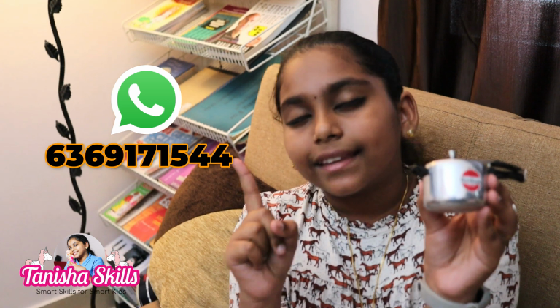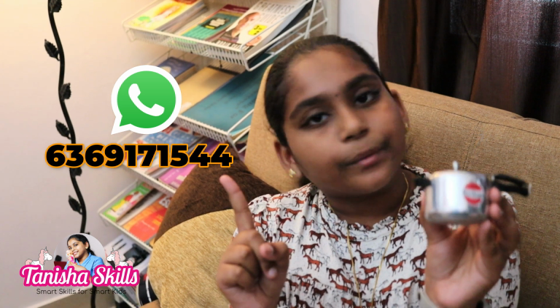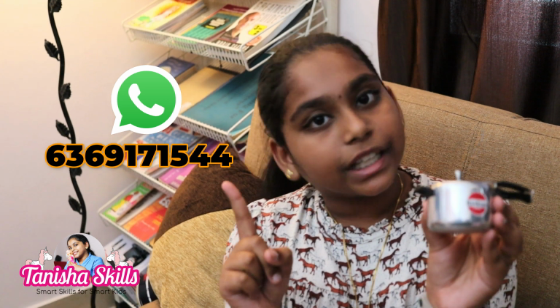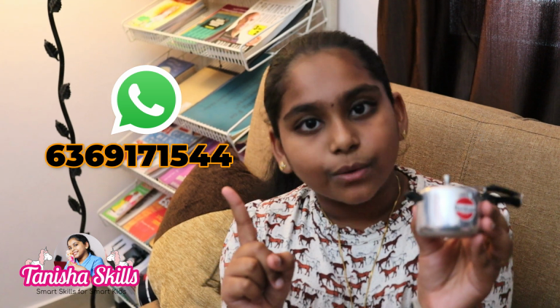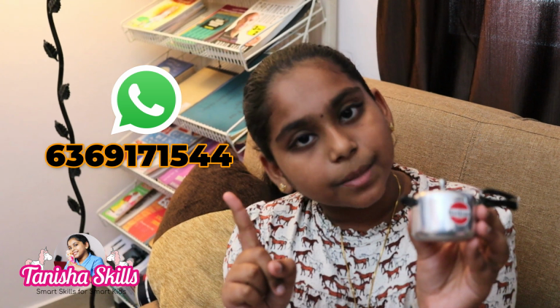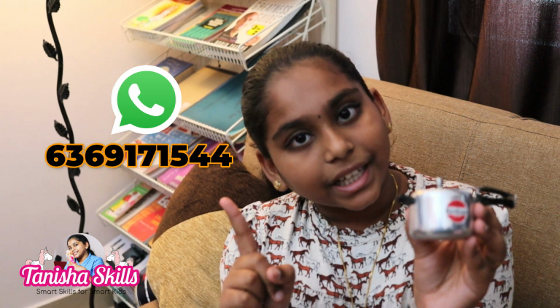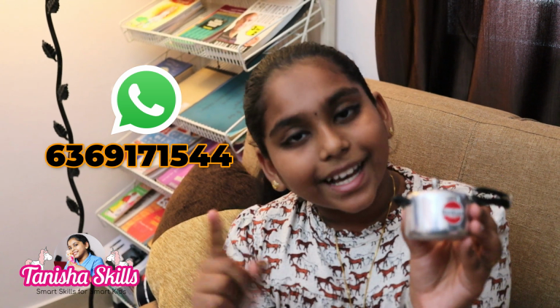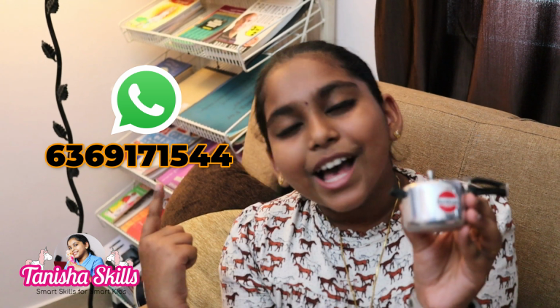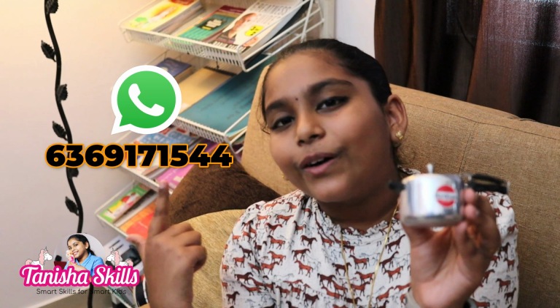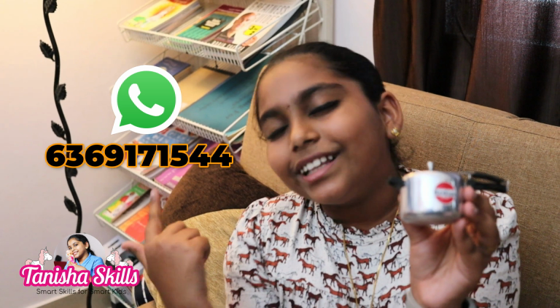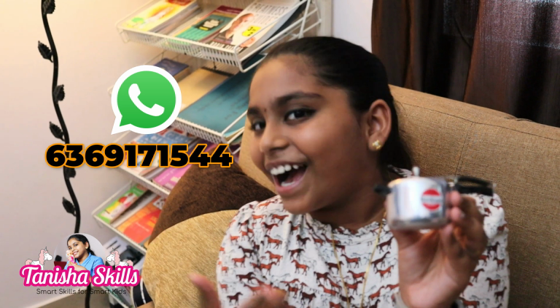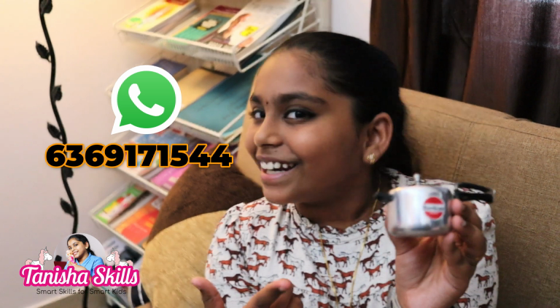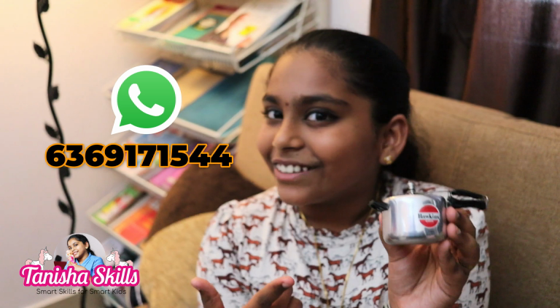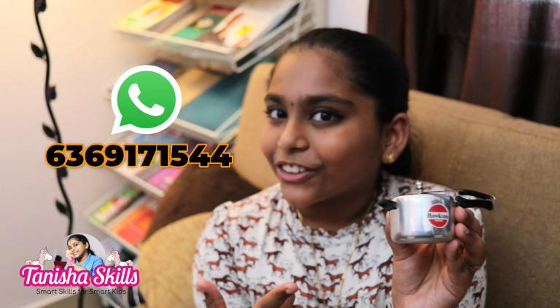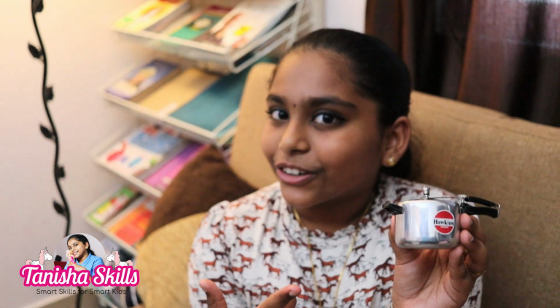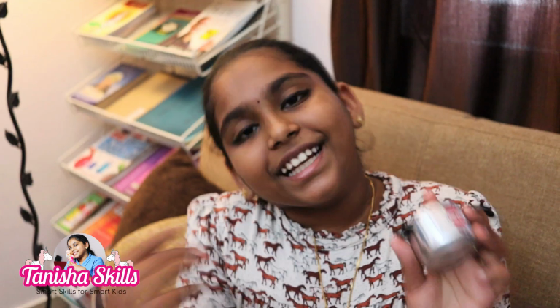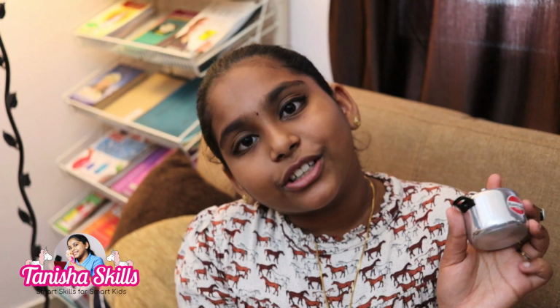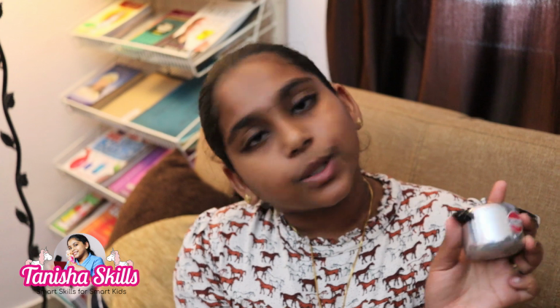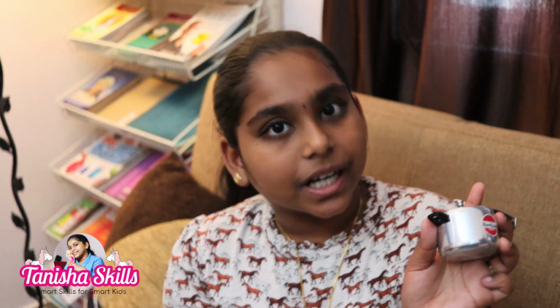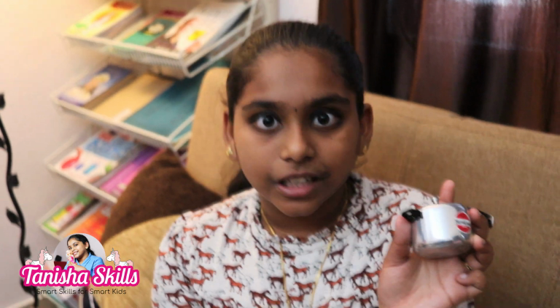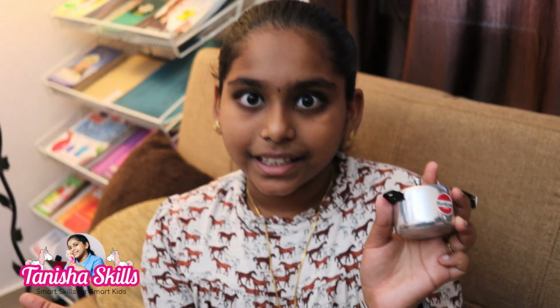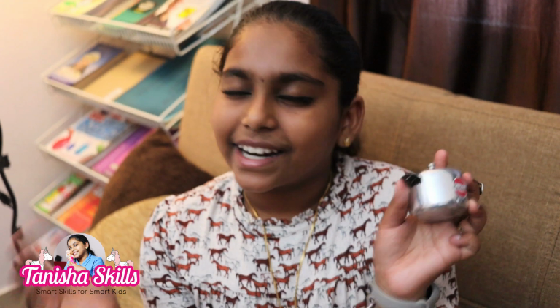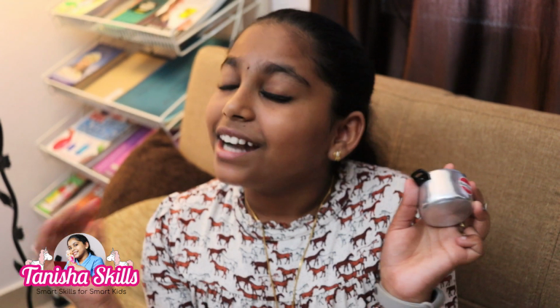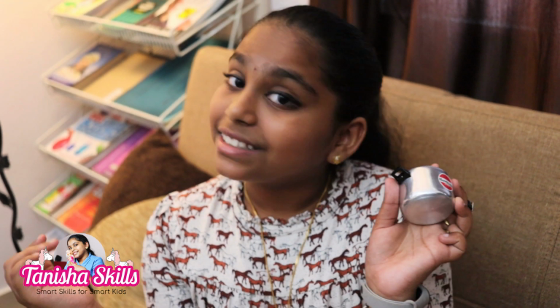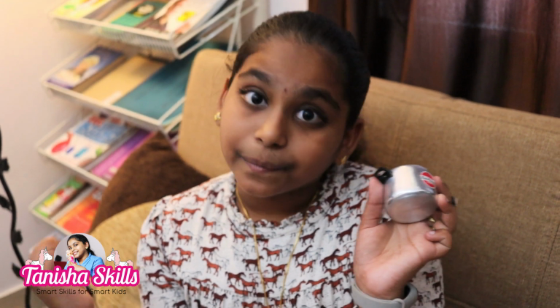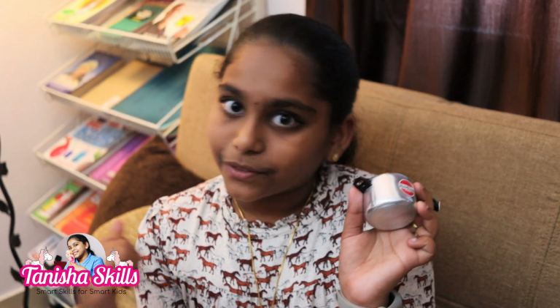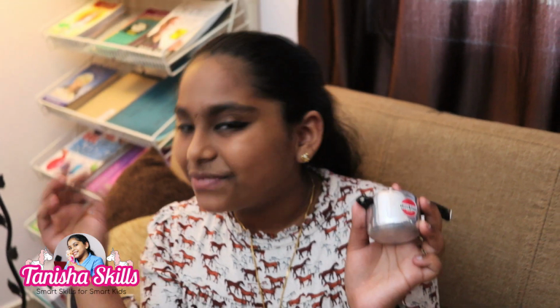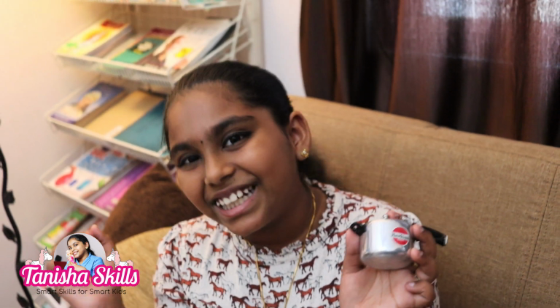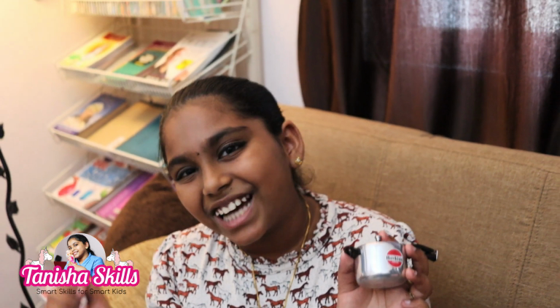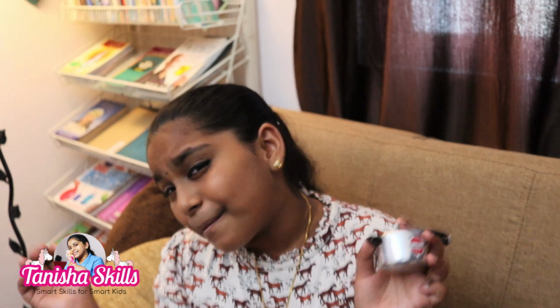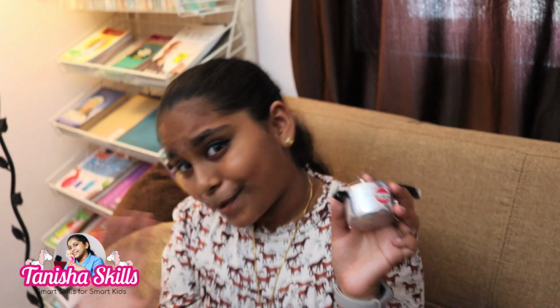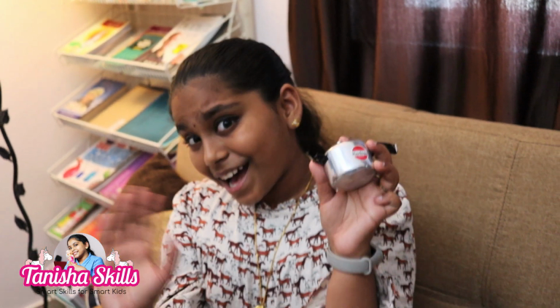you can send us a WhatsApp message. You can send us for delivery. We'll see you in the next video. Until then, bye from Tanisha! Bye bye!